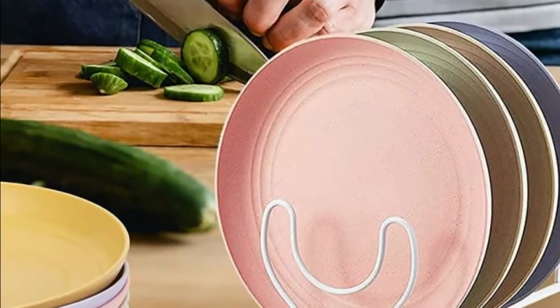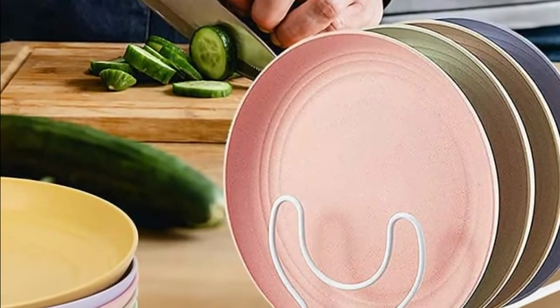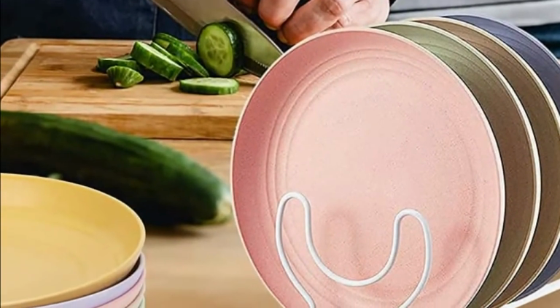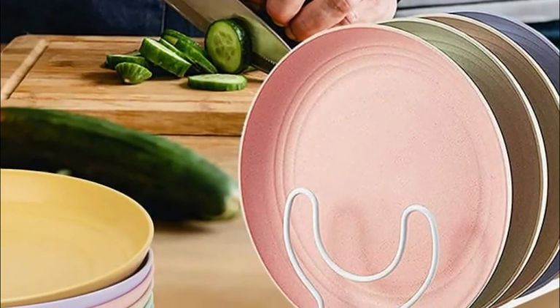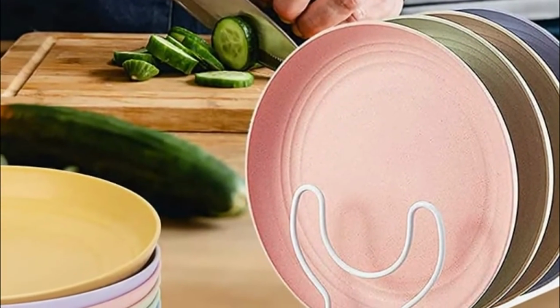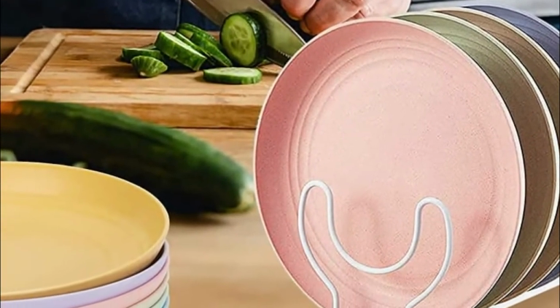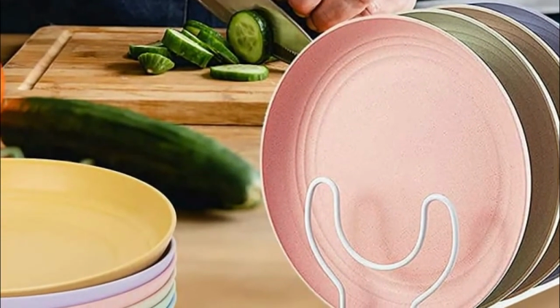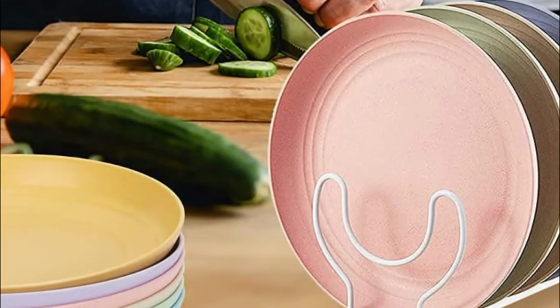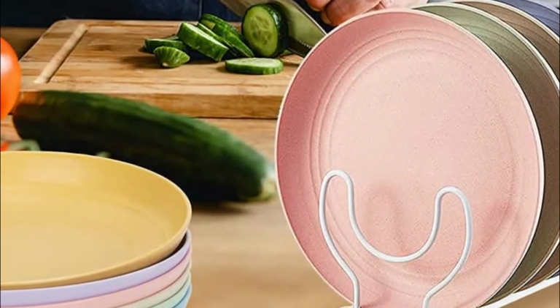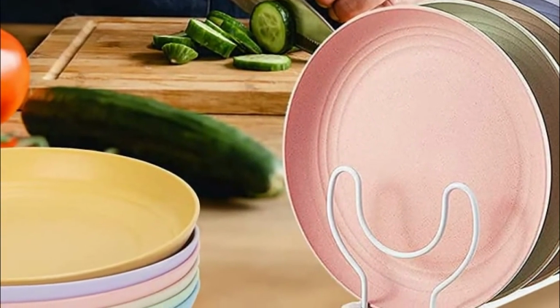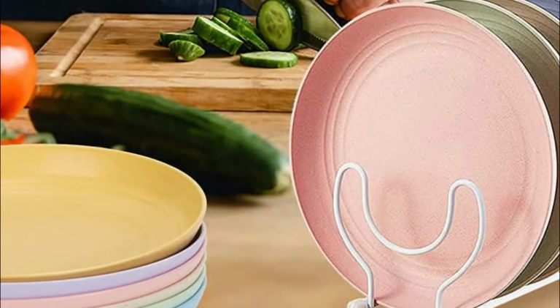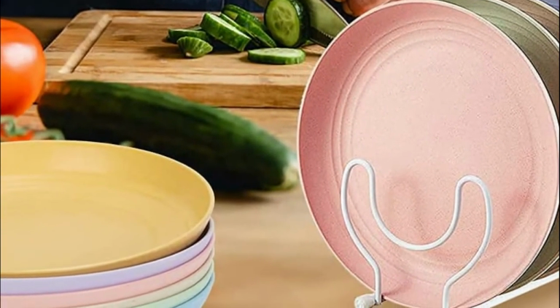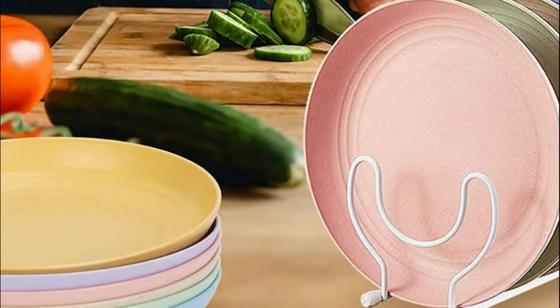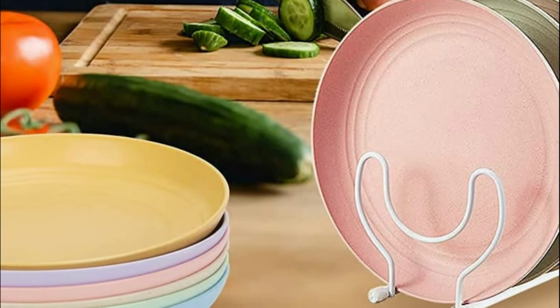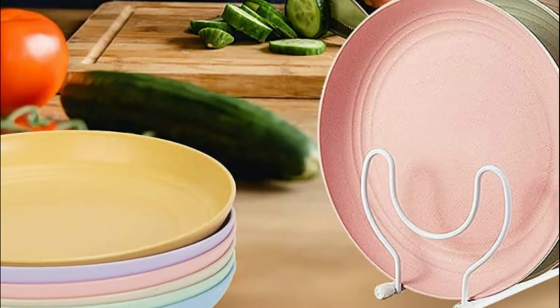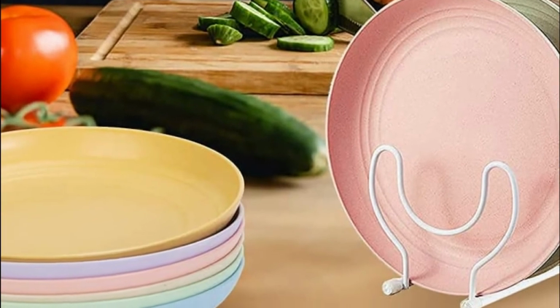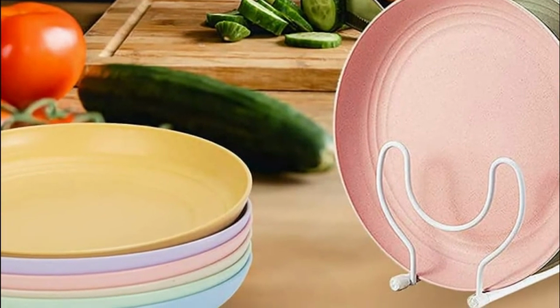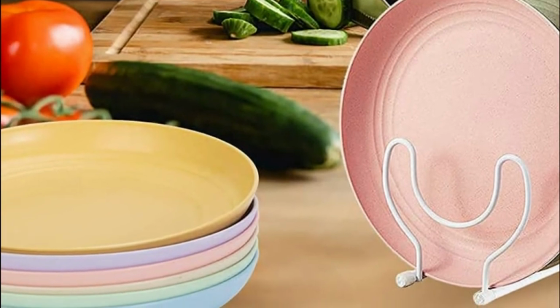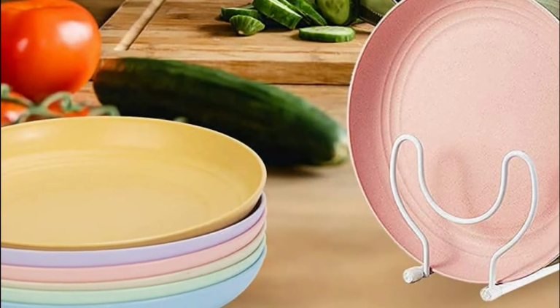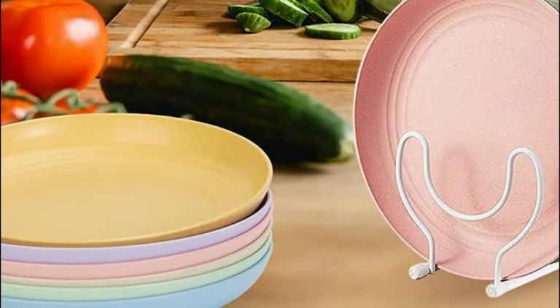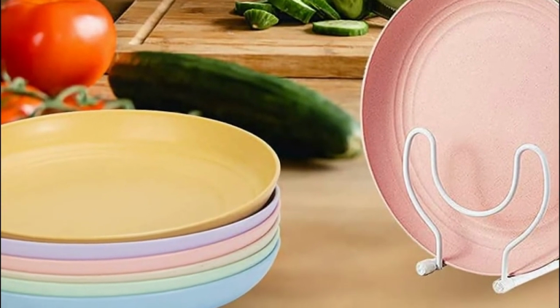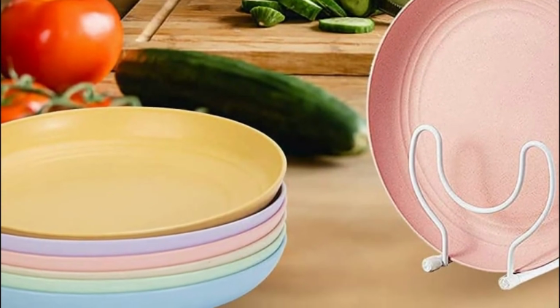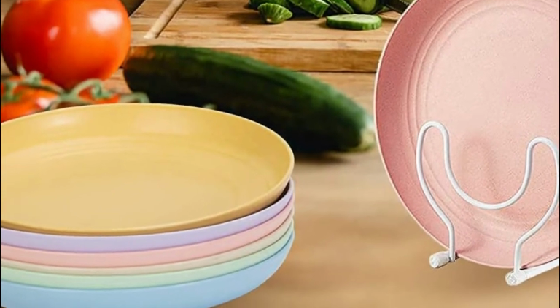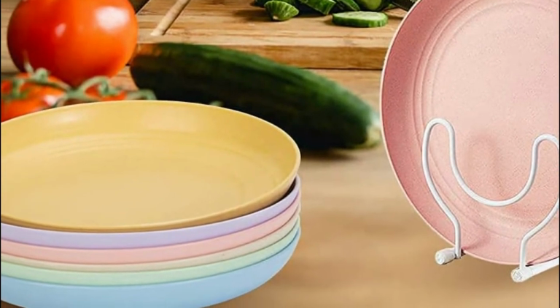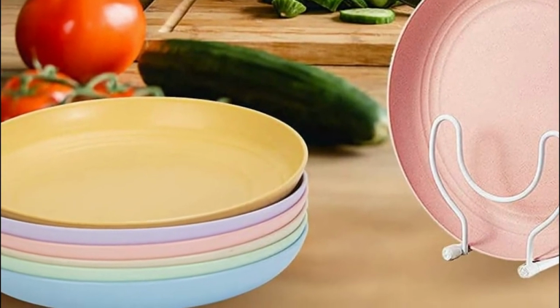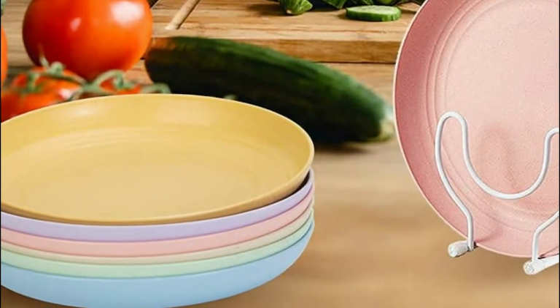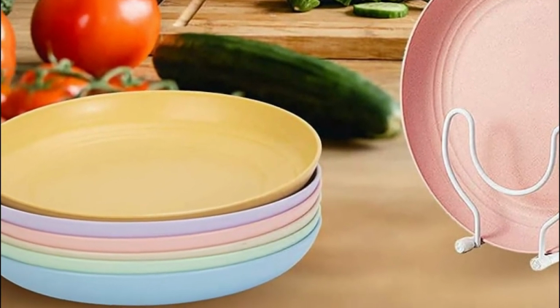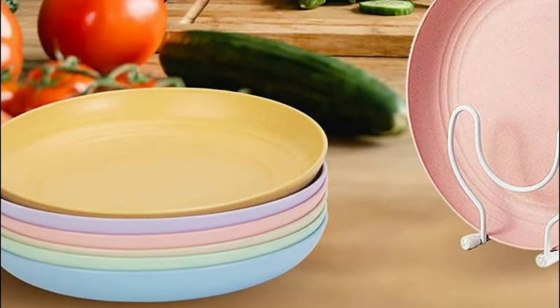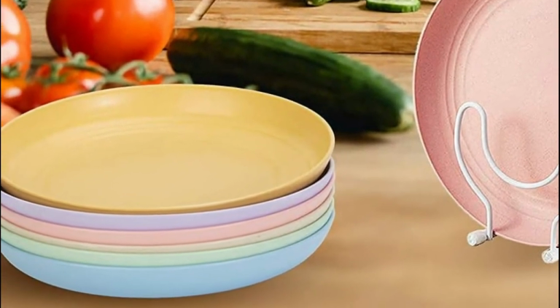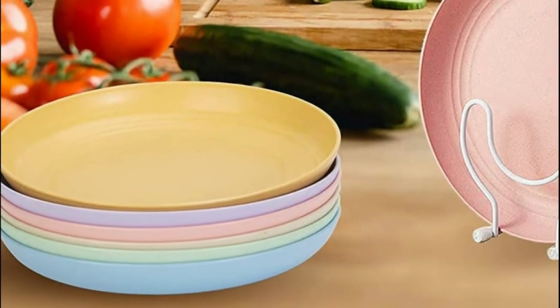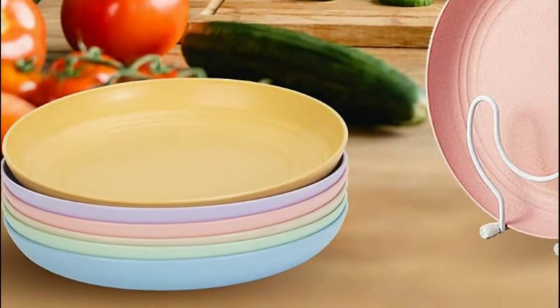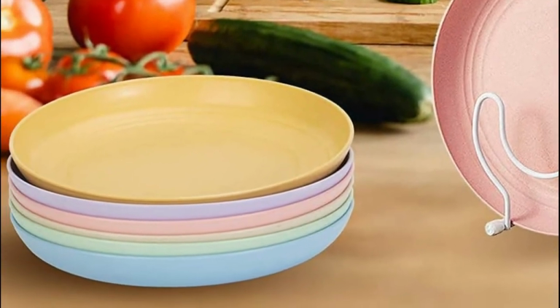Light to hold and safe to use — no need to worry about breaking the plate again. They are the perfect plate for naughty kids and careless people.